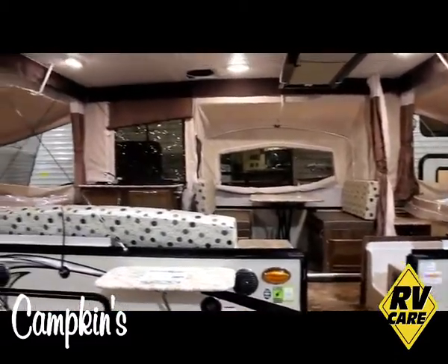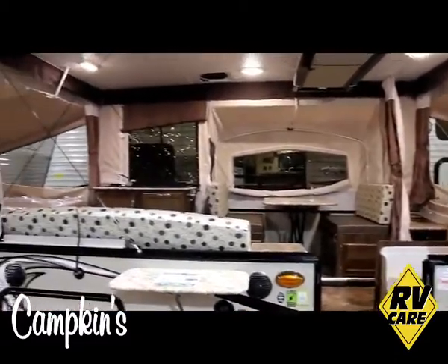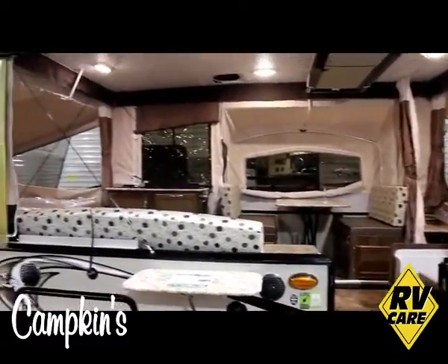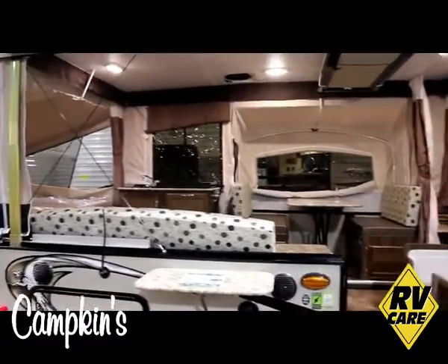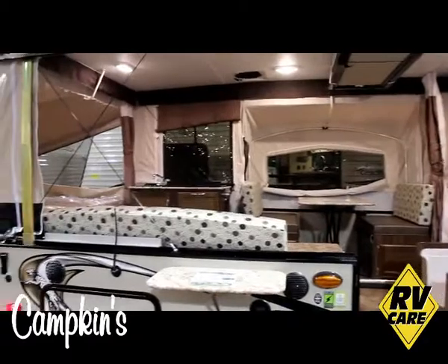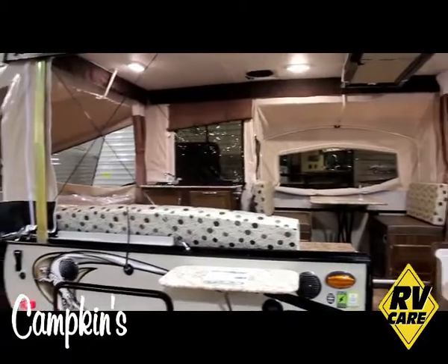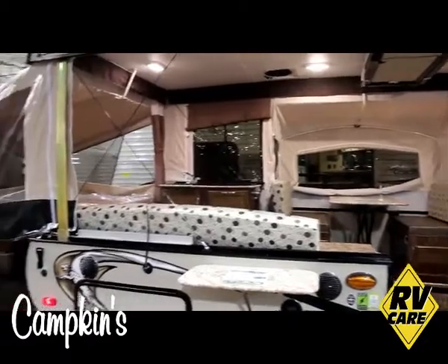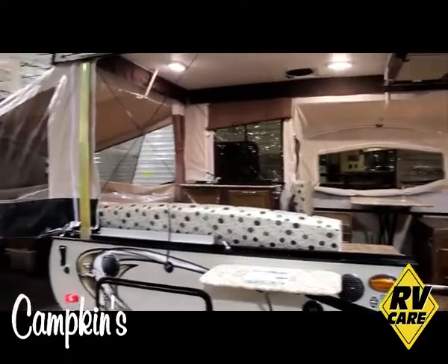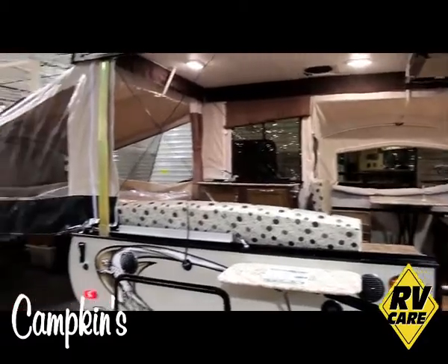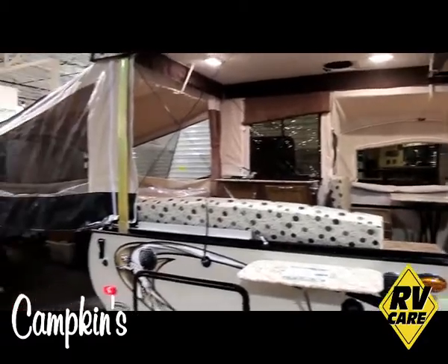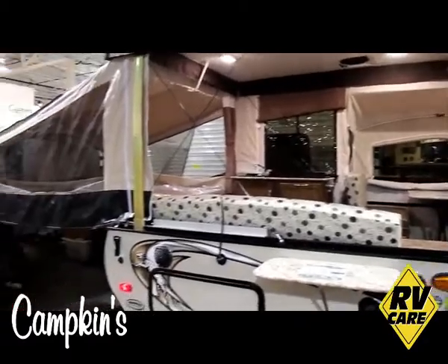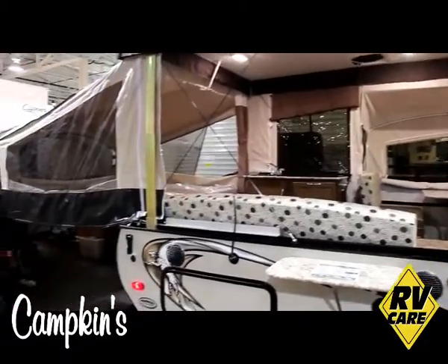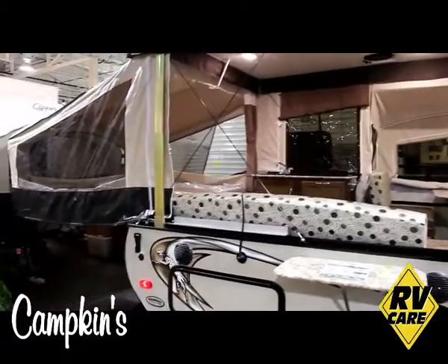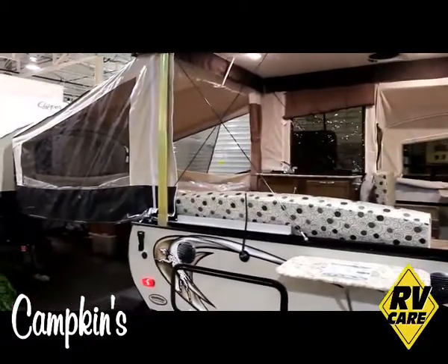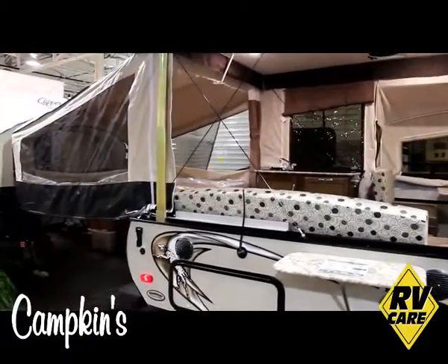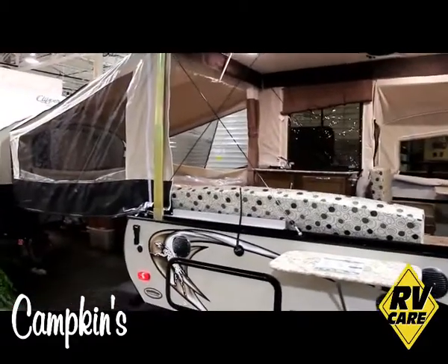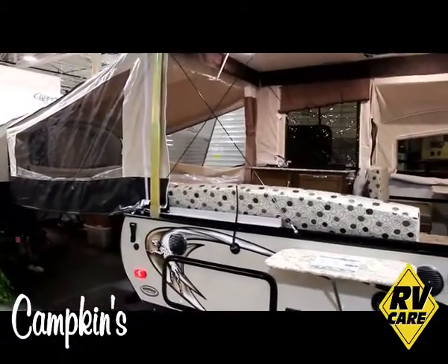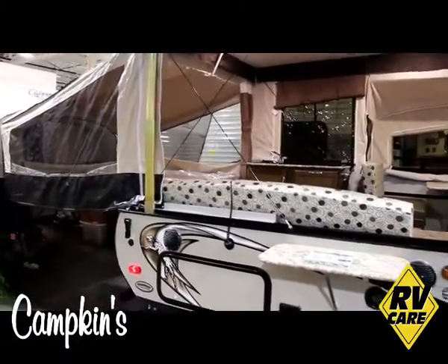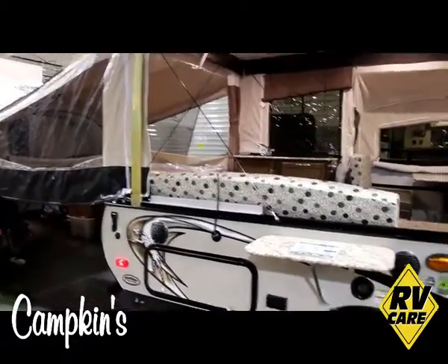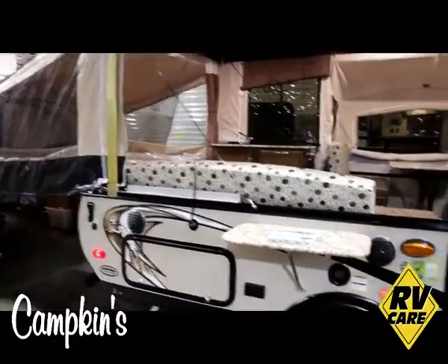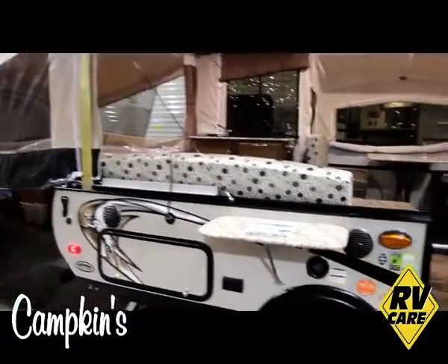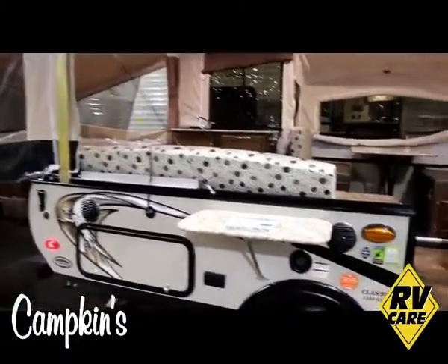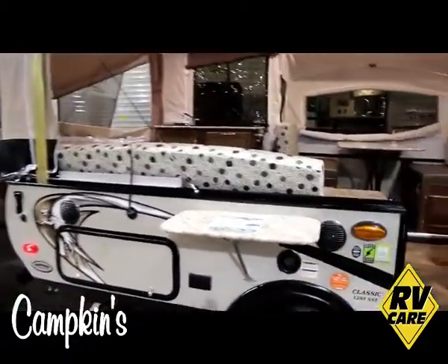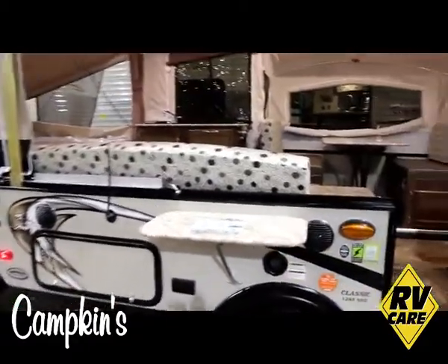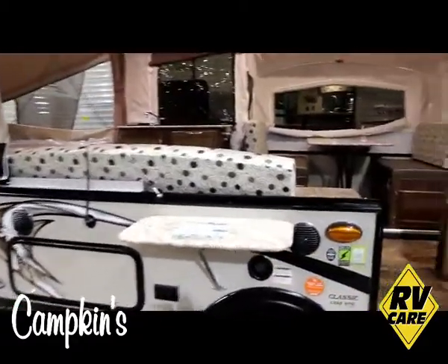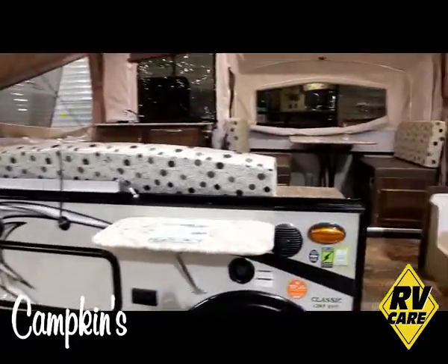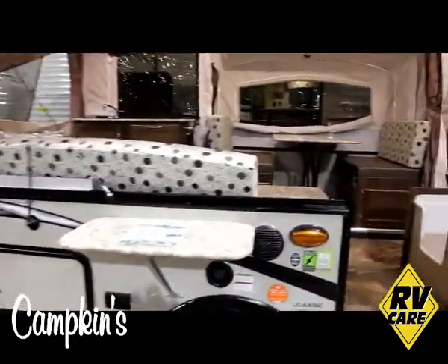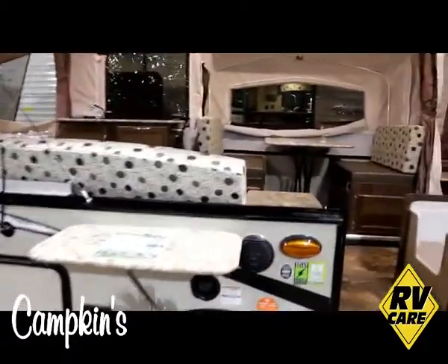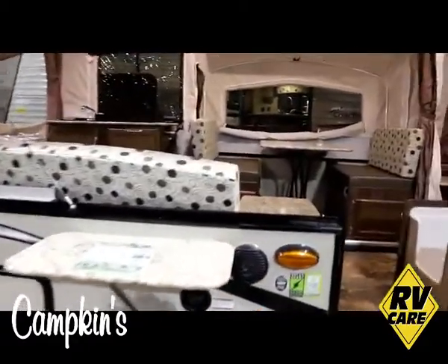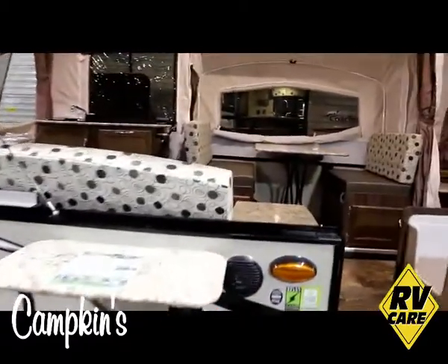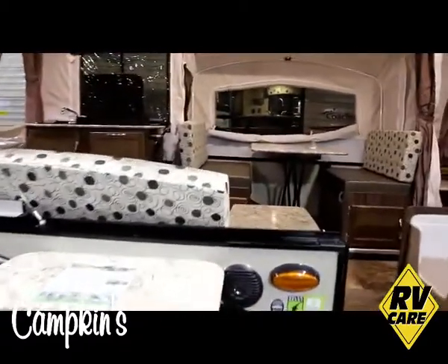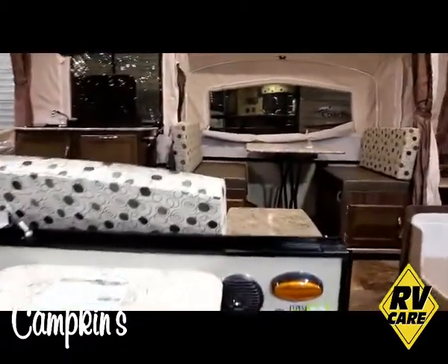It's a 12 foot box and as you can see it also has a side slide with a full size dinette in it as well.